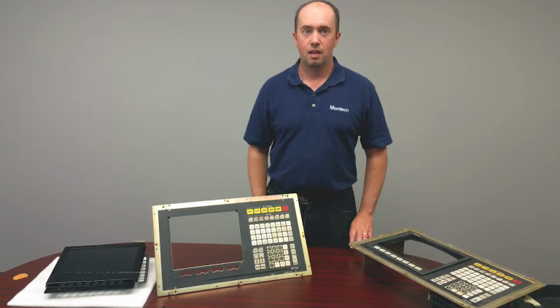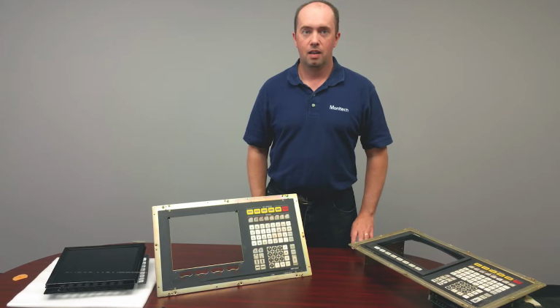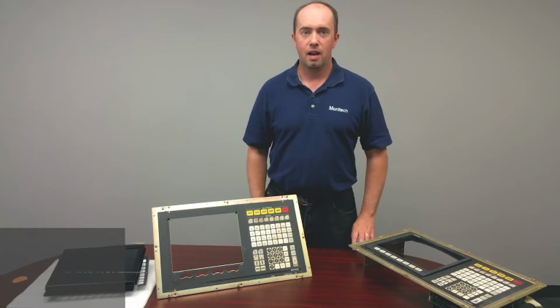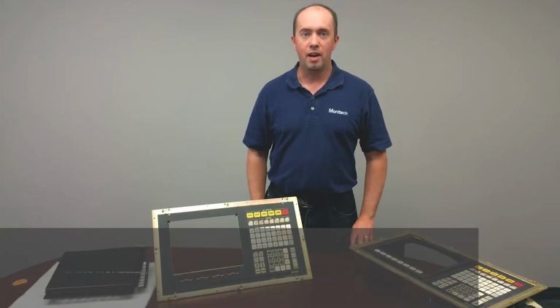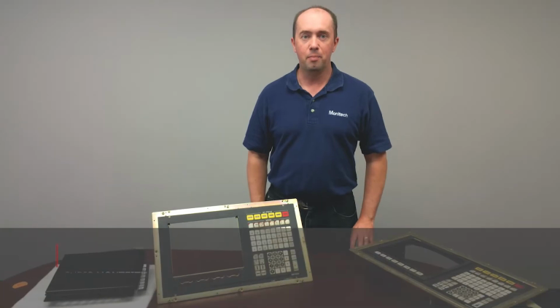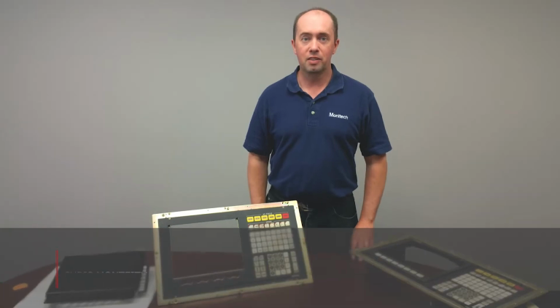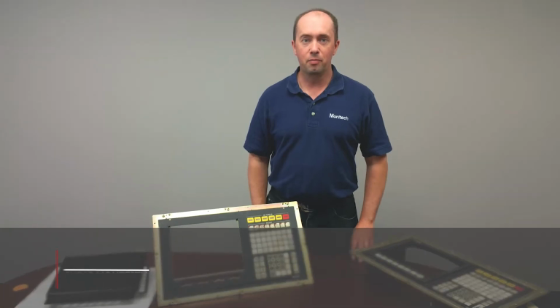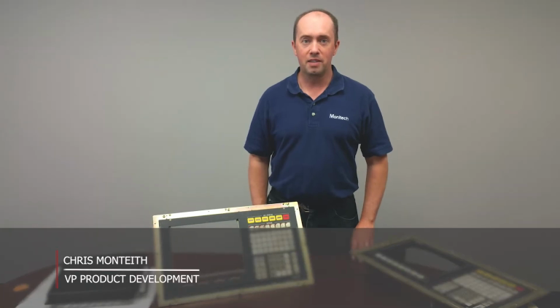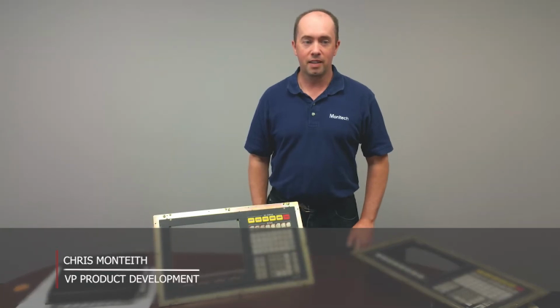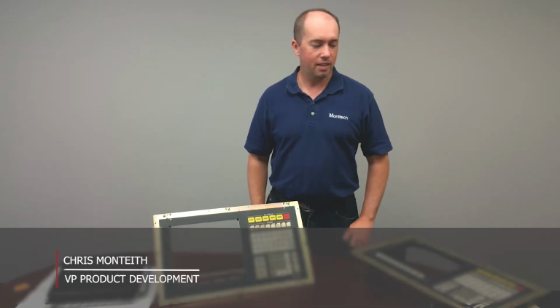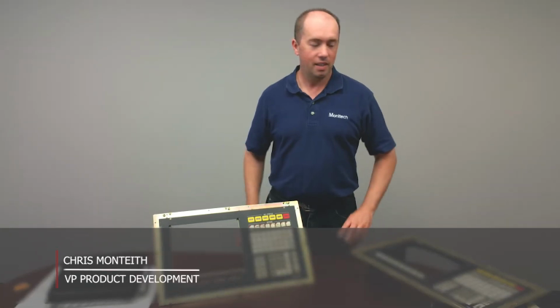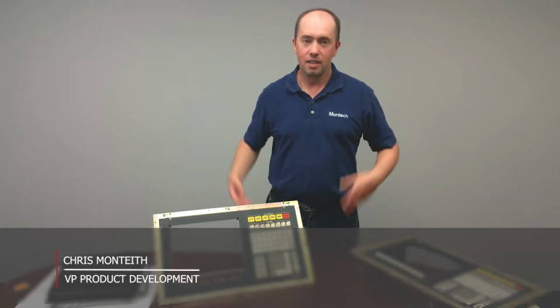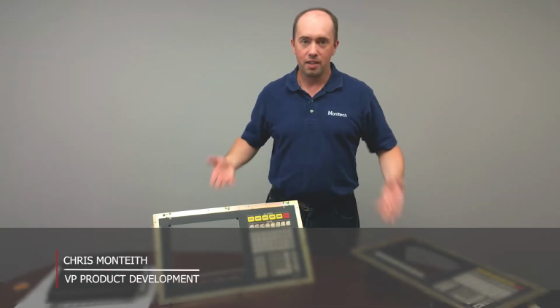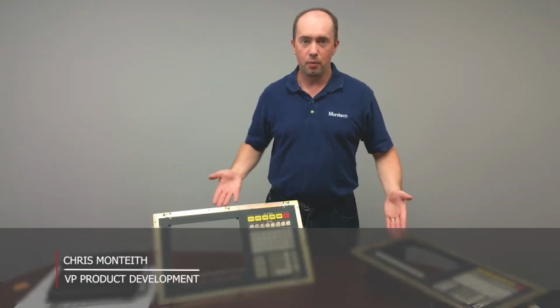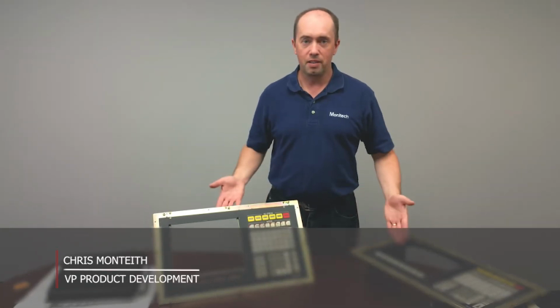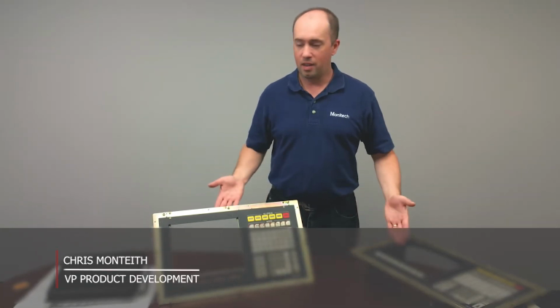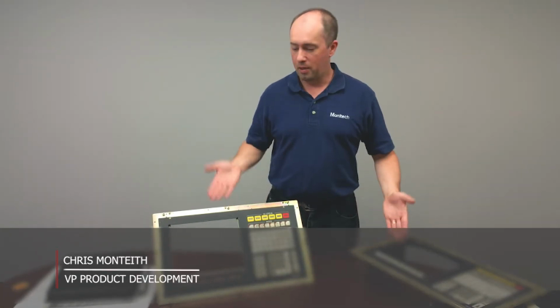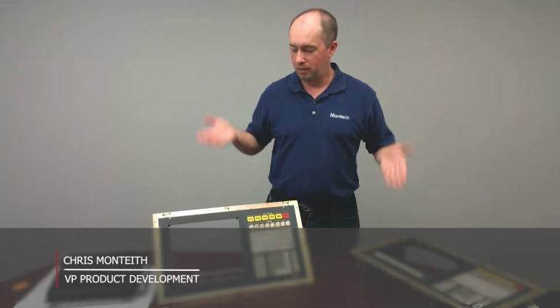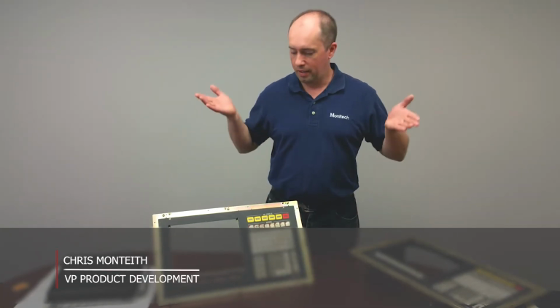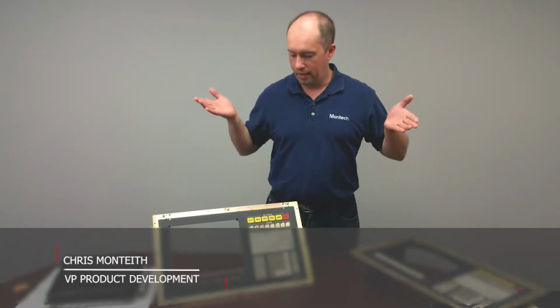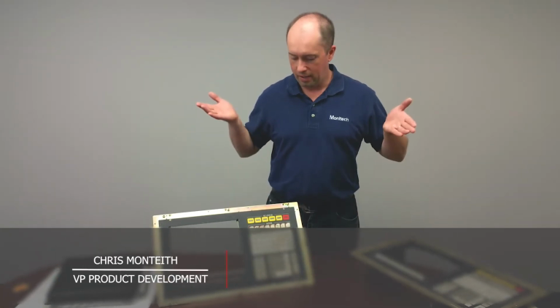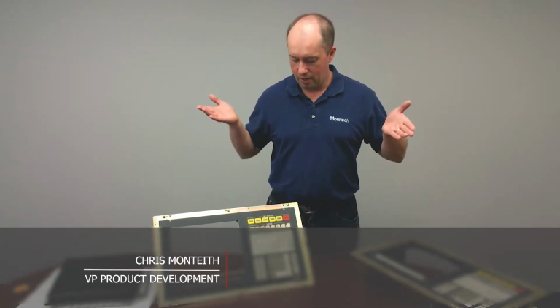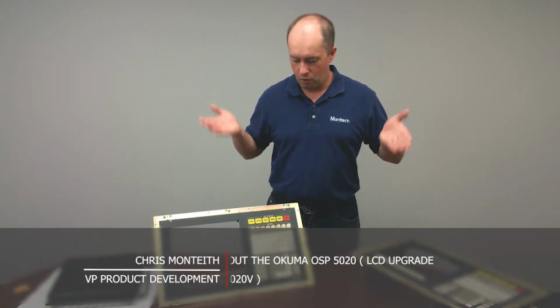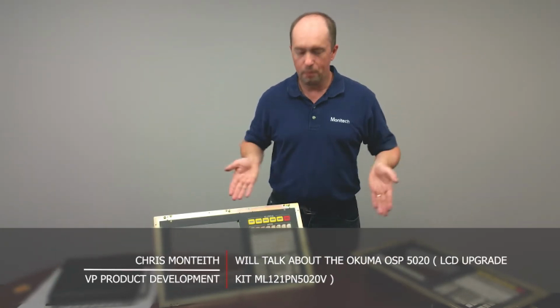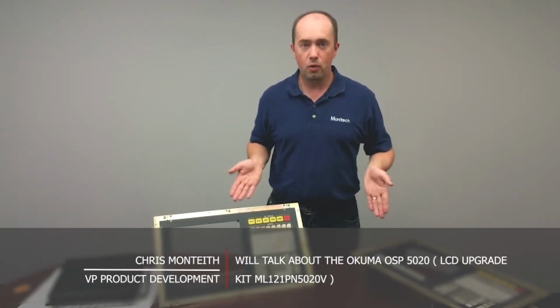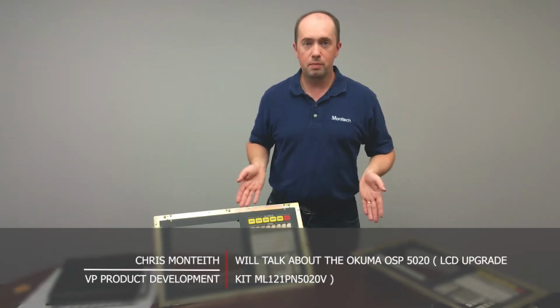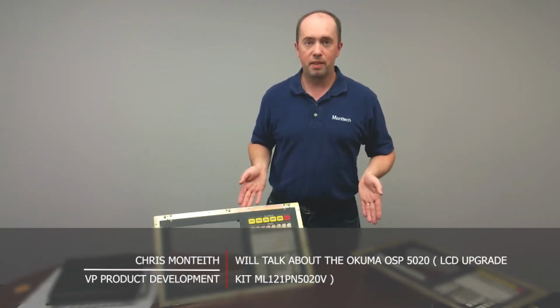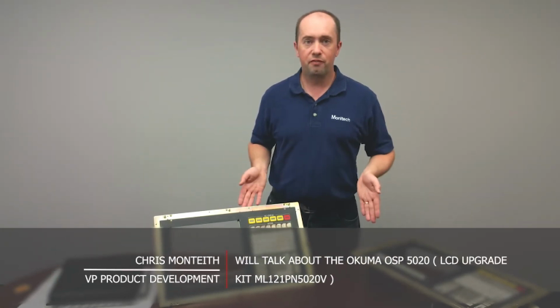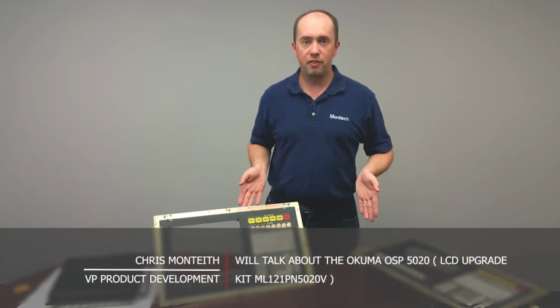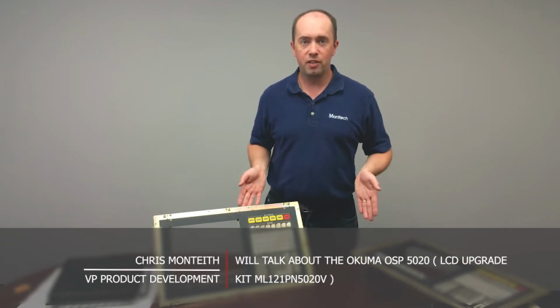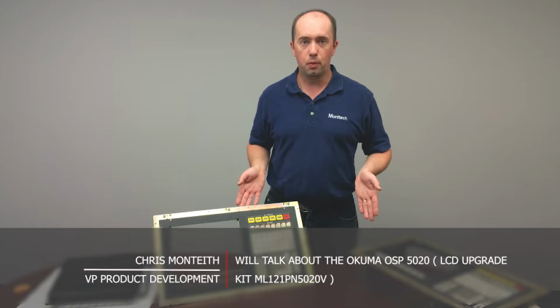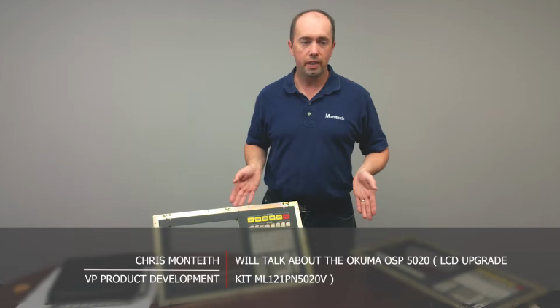Hi, I'm Chris from Monotech. Today we're going to talk about the Okuma OSB5020.